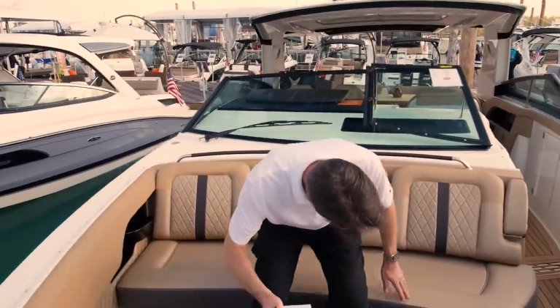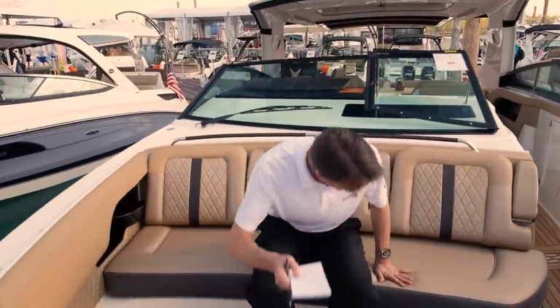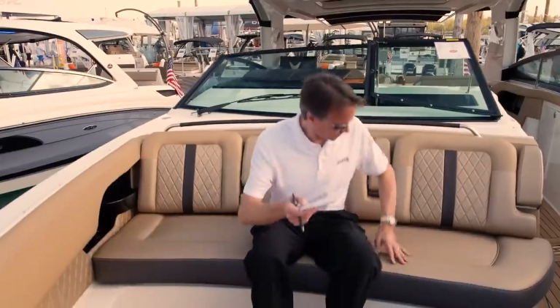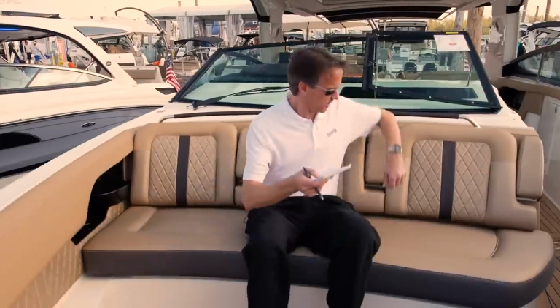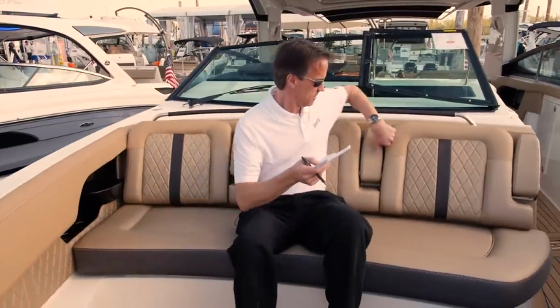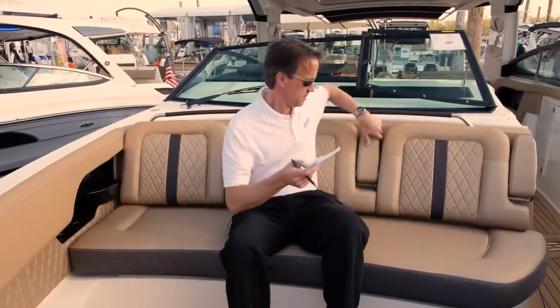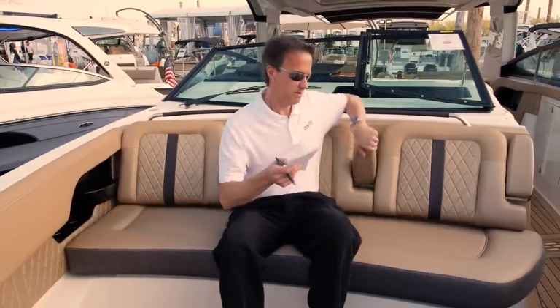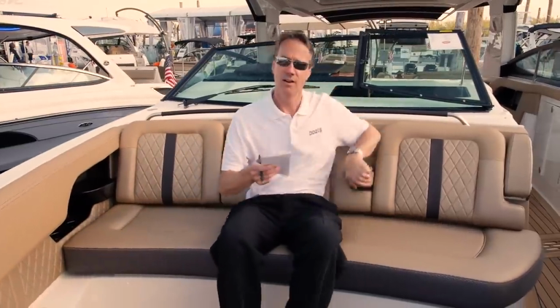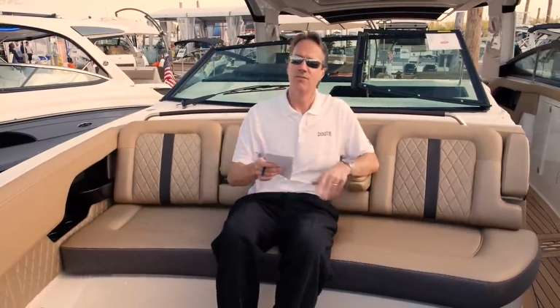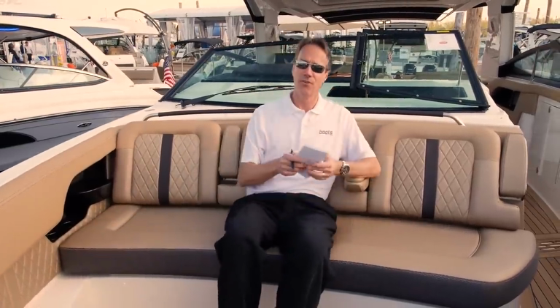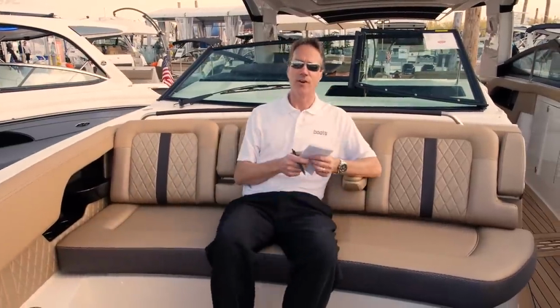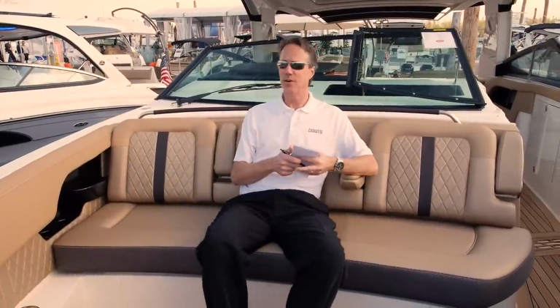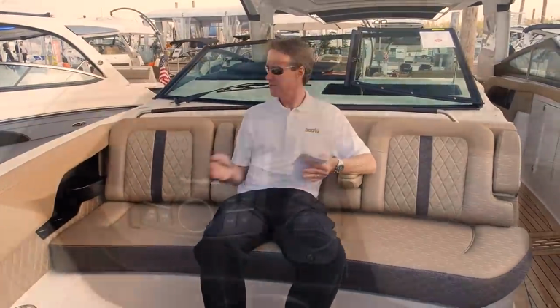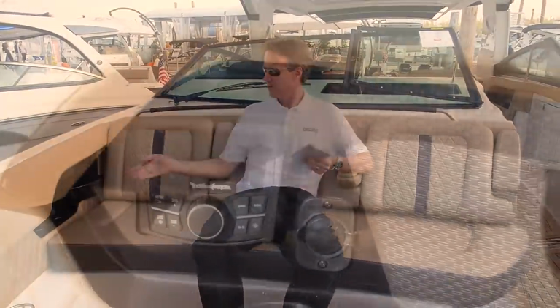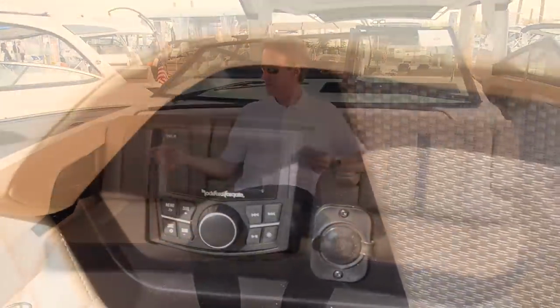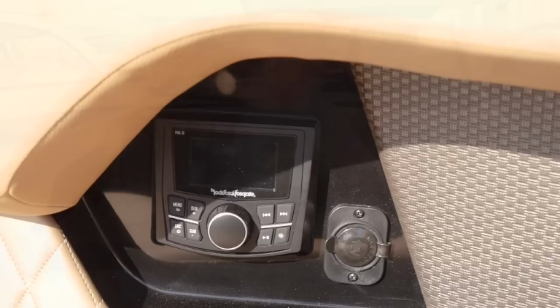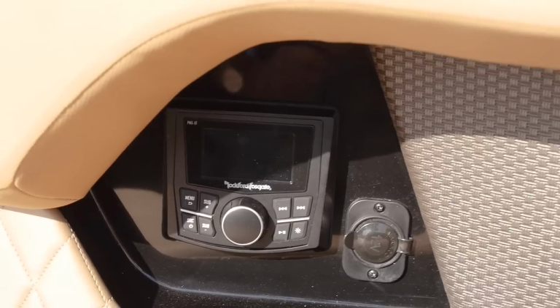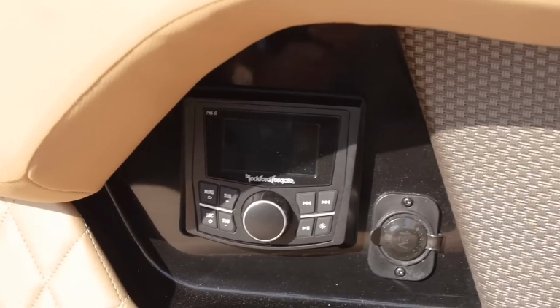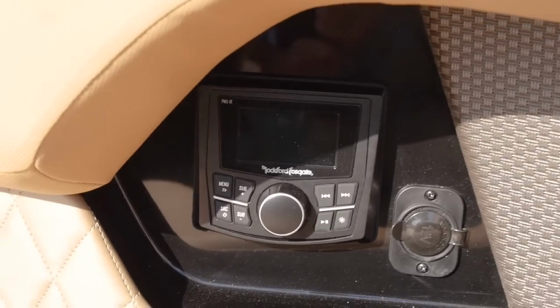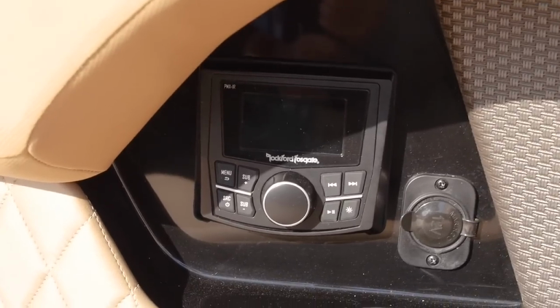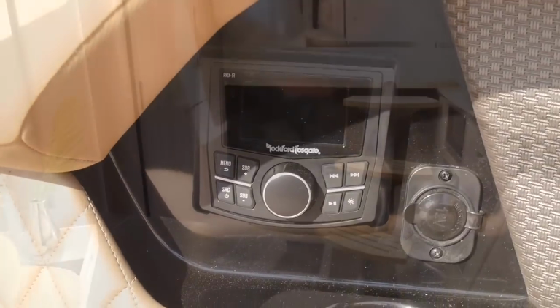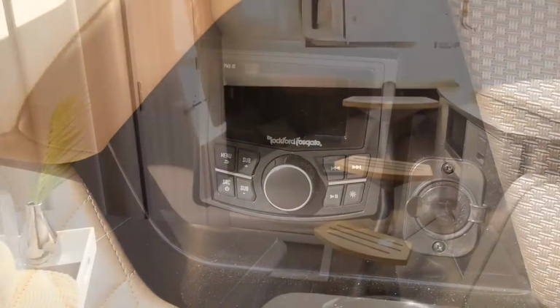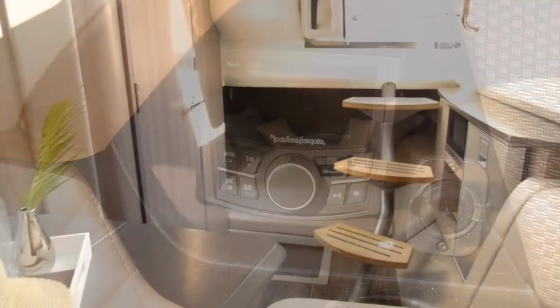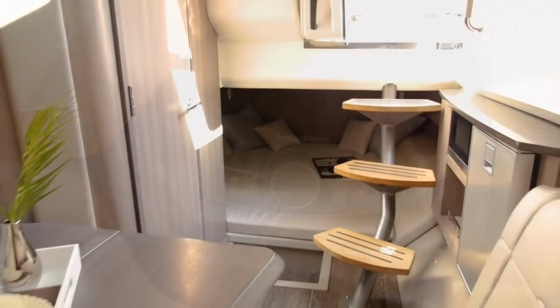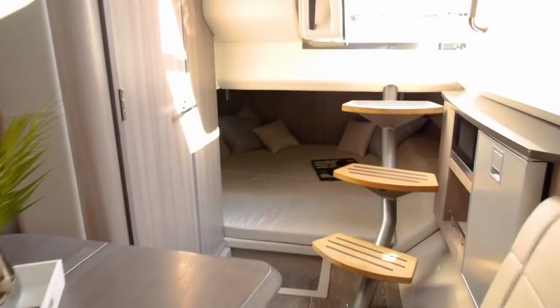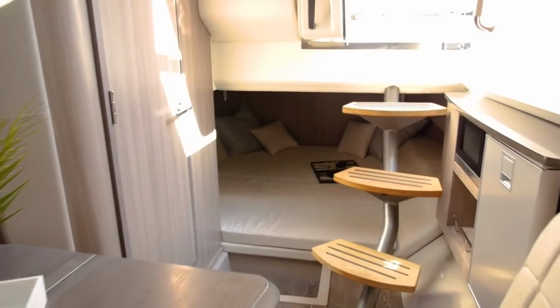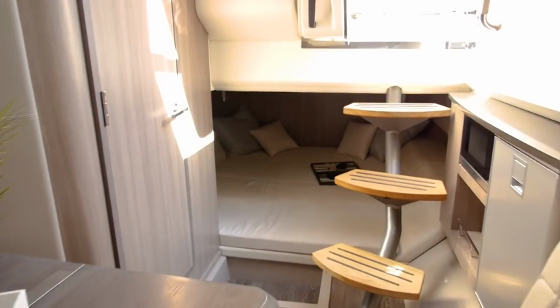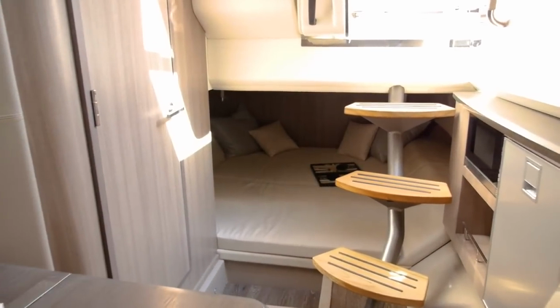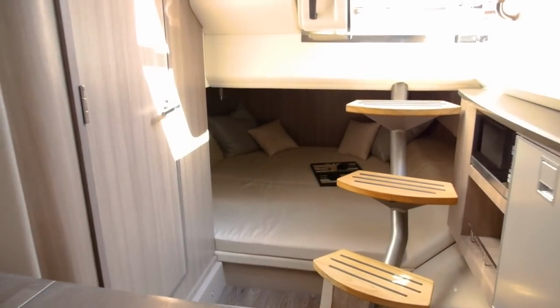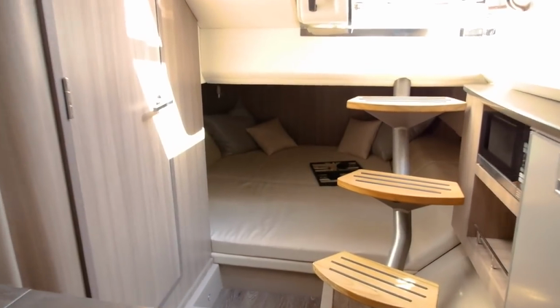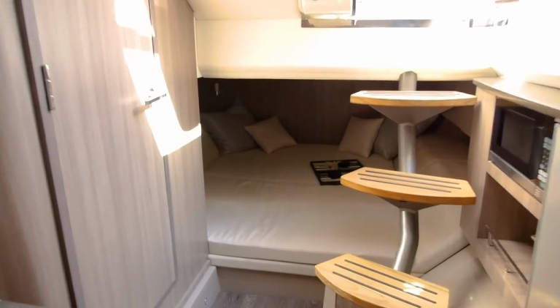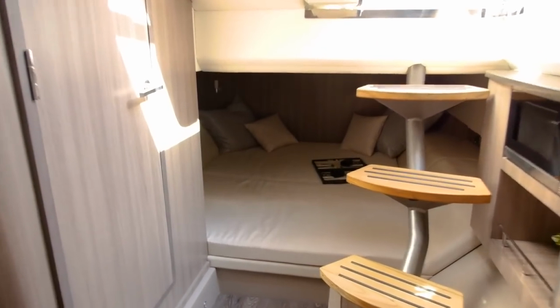Comfortable seating, fold-down armrests, stereo controls. And let's not forget, this has a fully enclosed head and sleeps four.